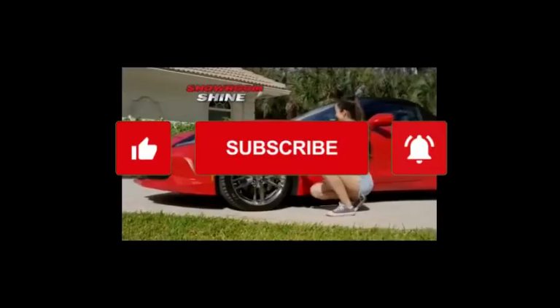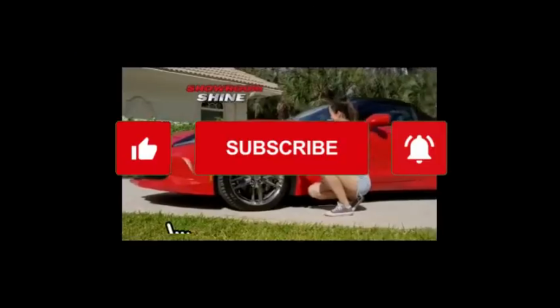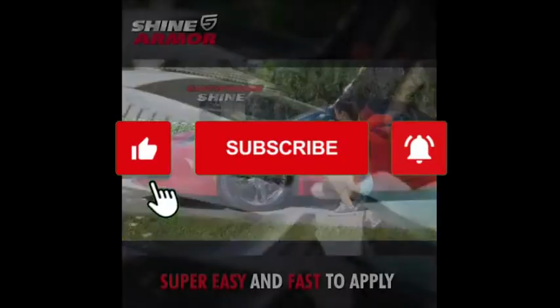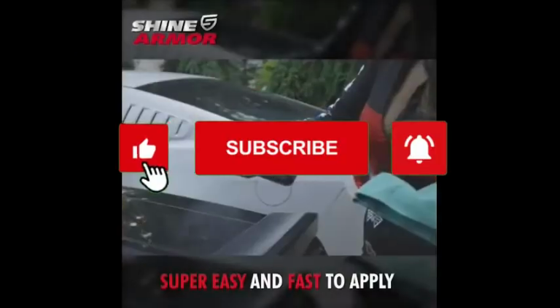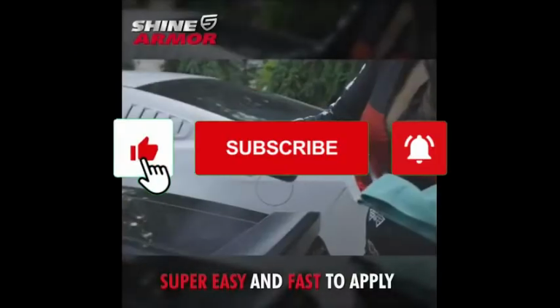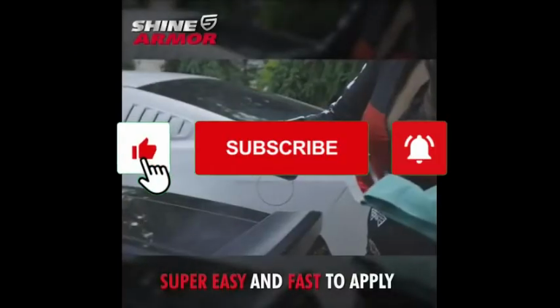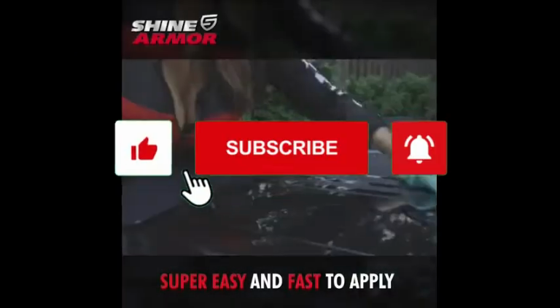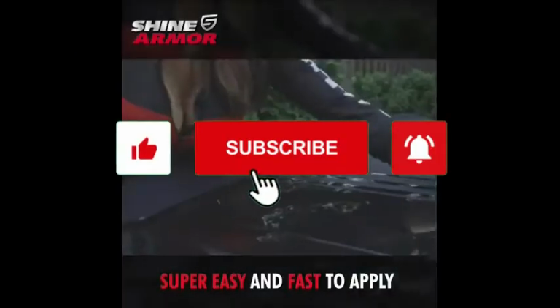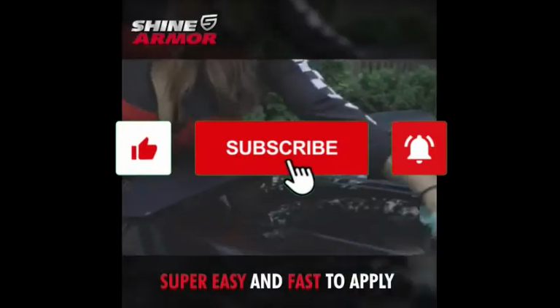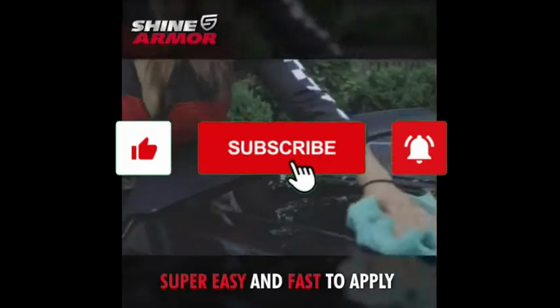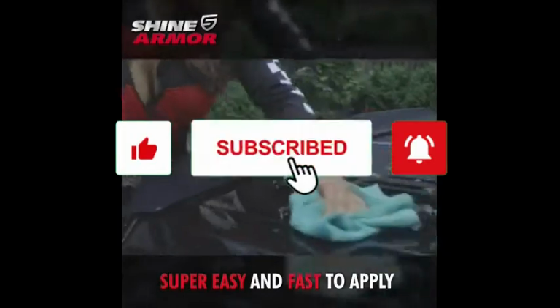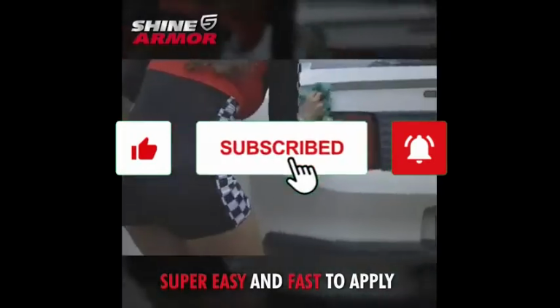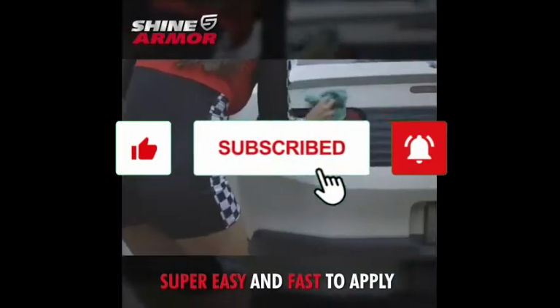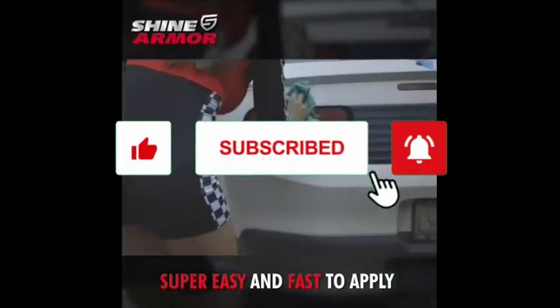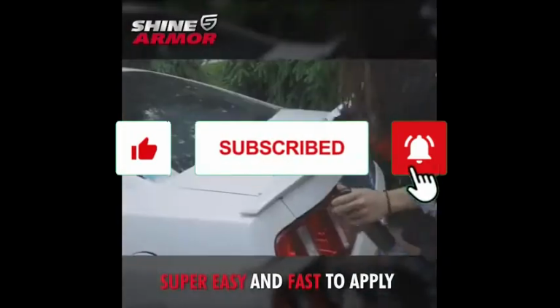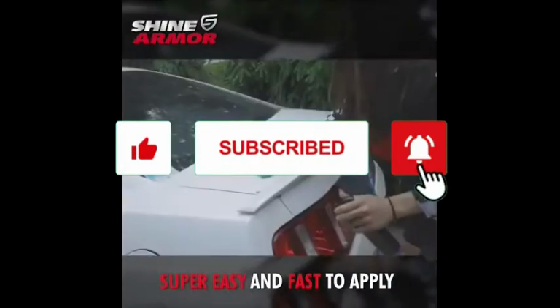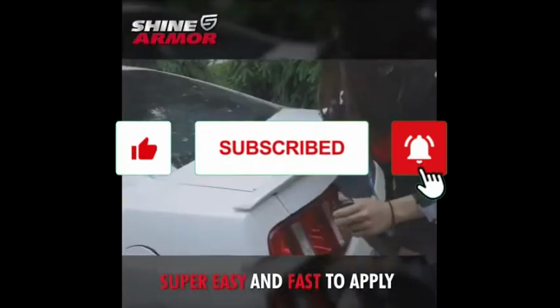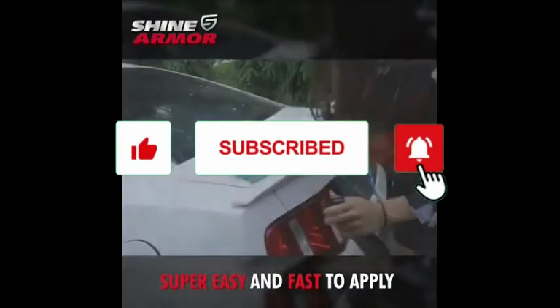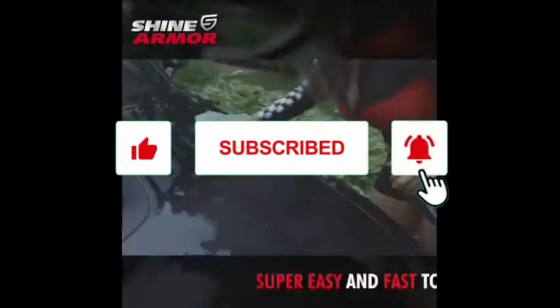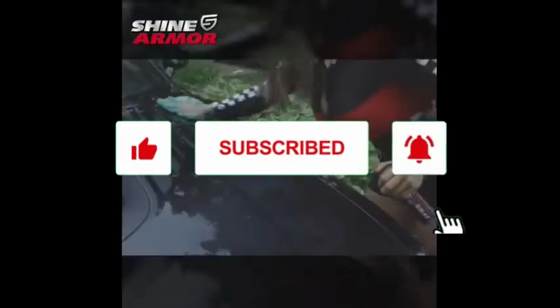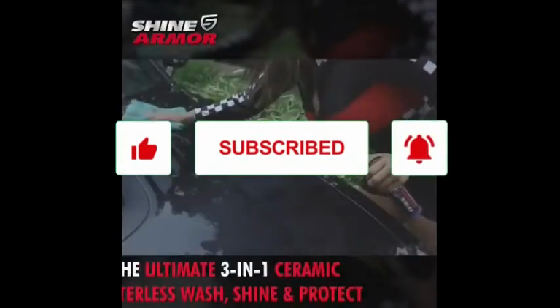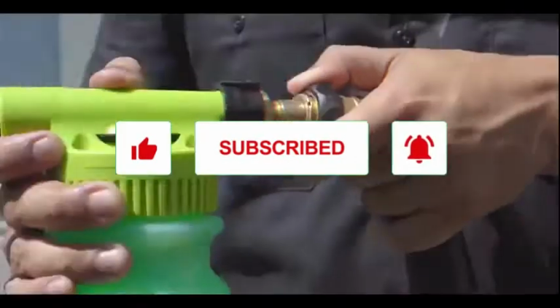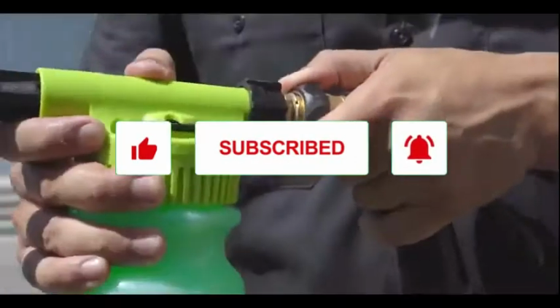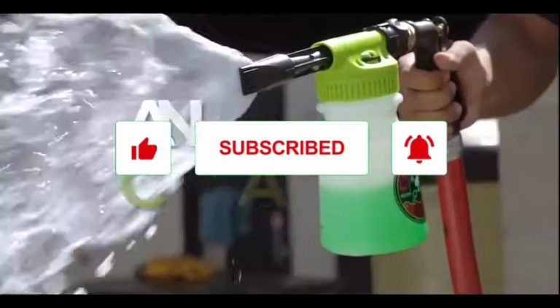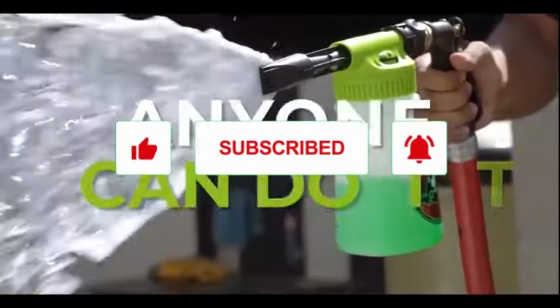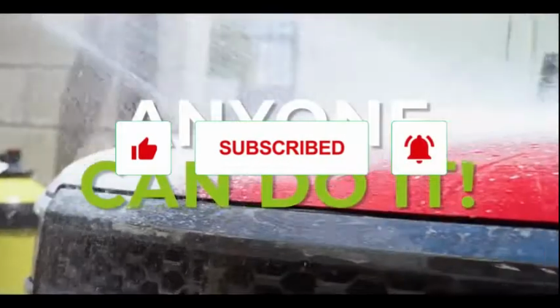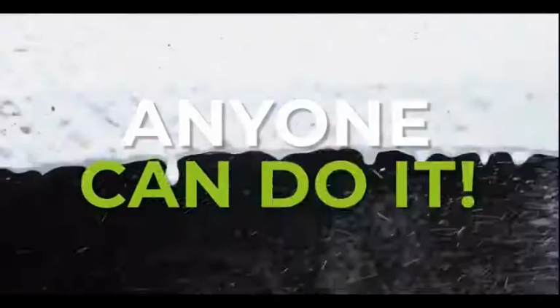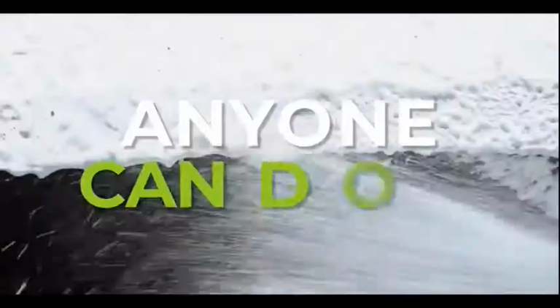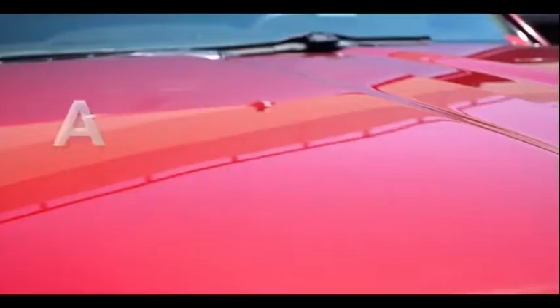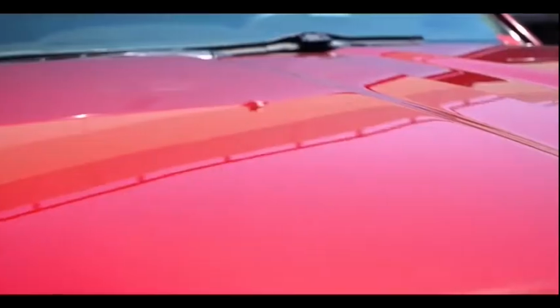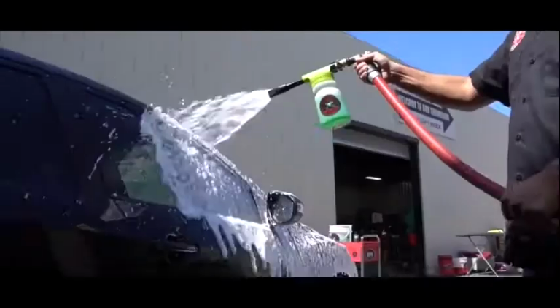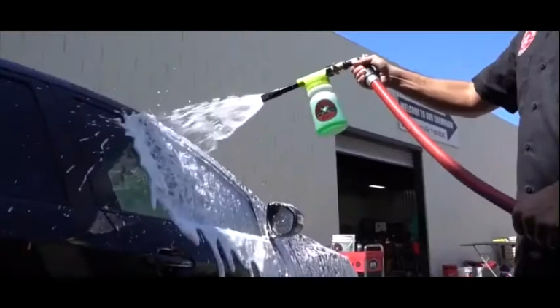If you like the content, please make sure to hit the like and subscribe button. As usual, you can find the links to all the products in the description below.